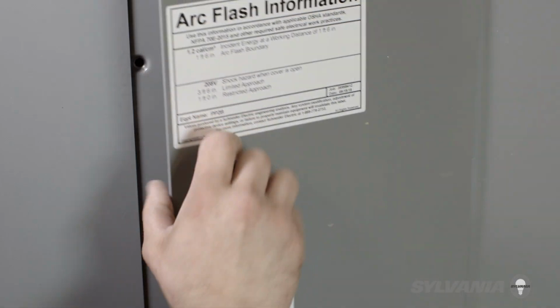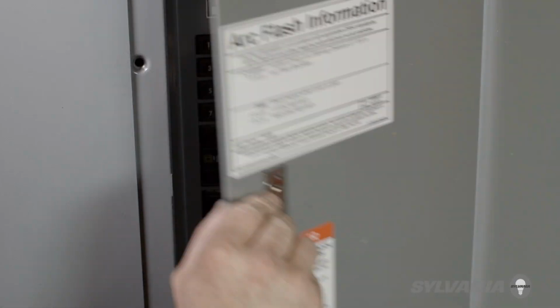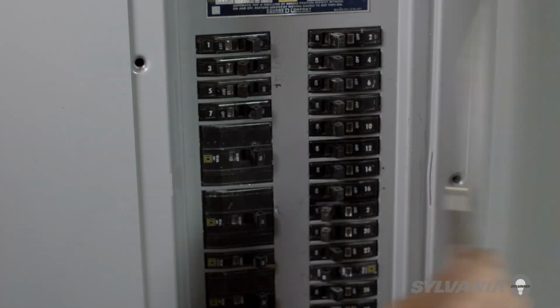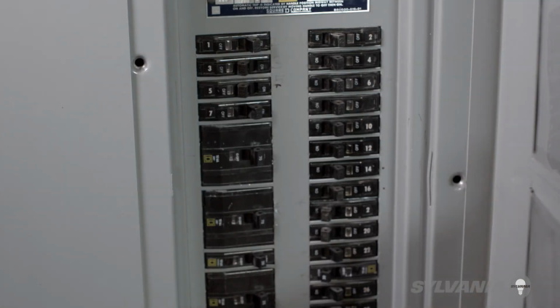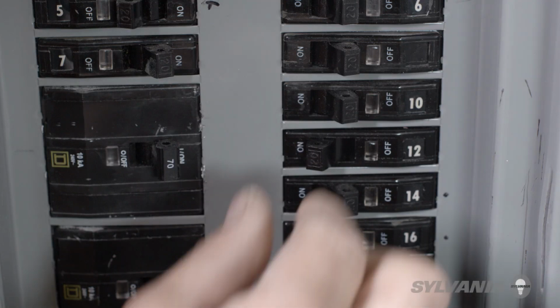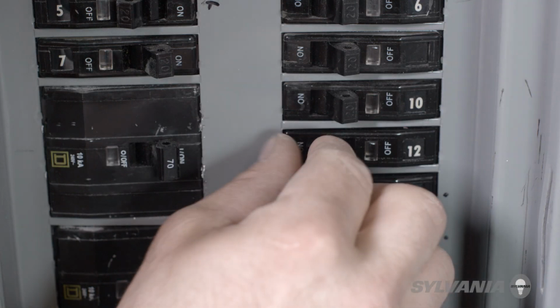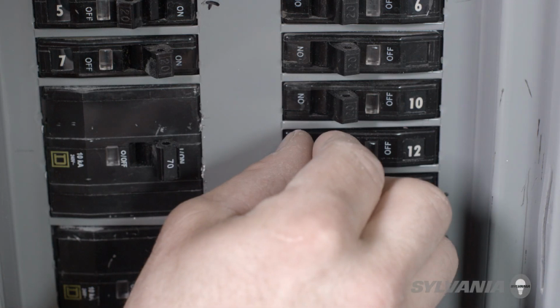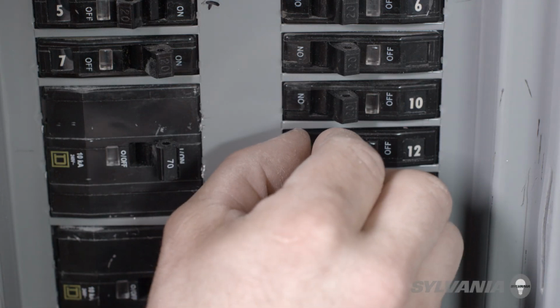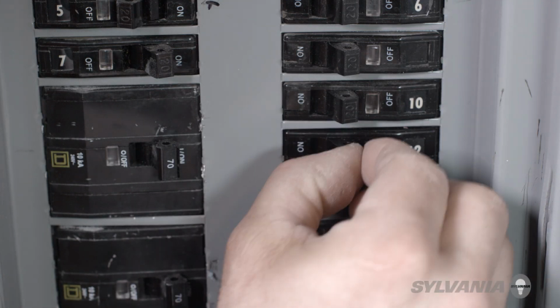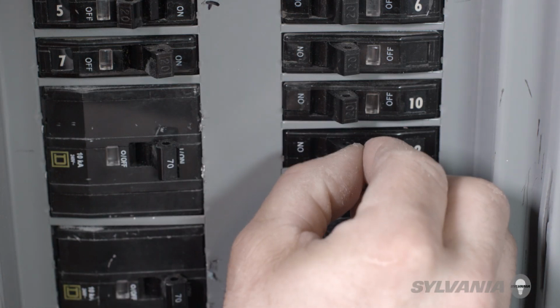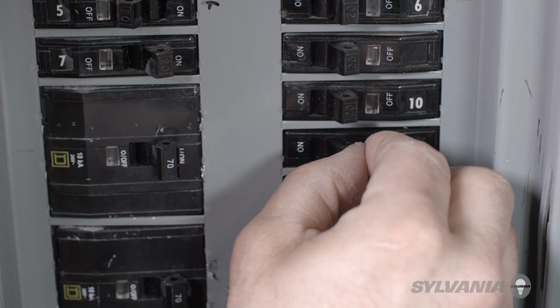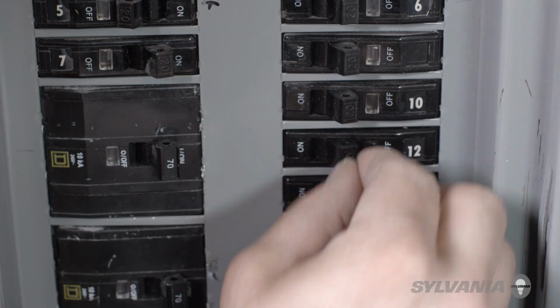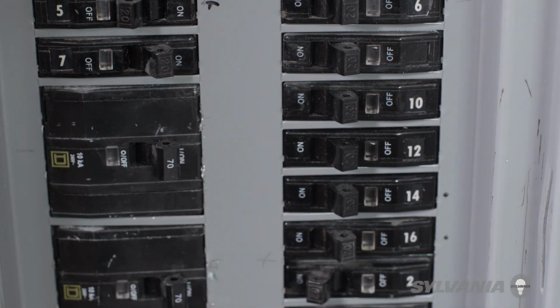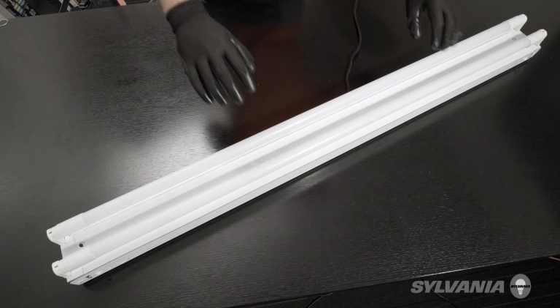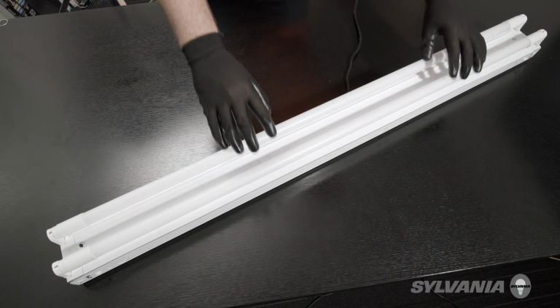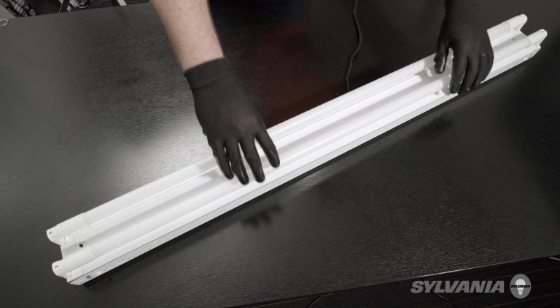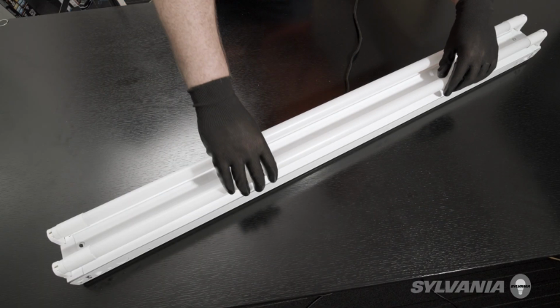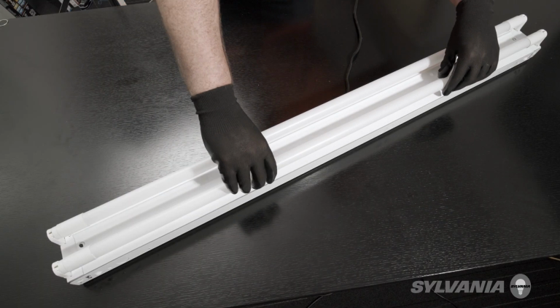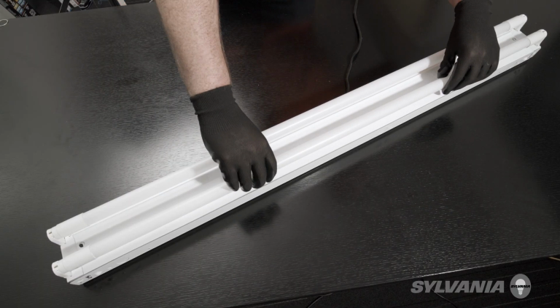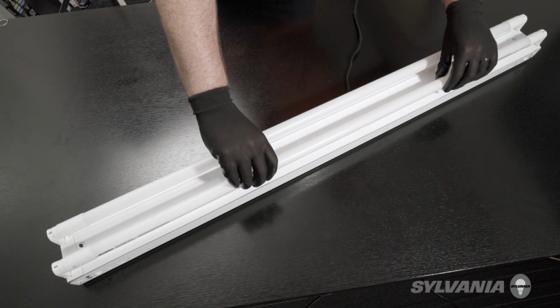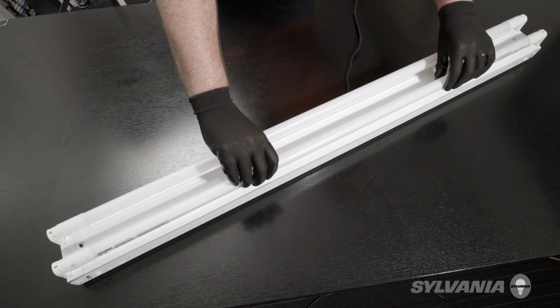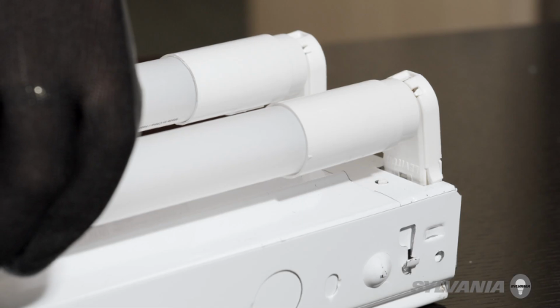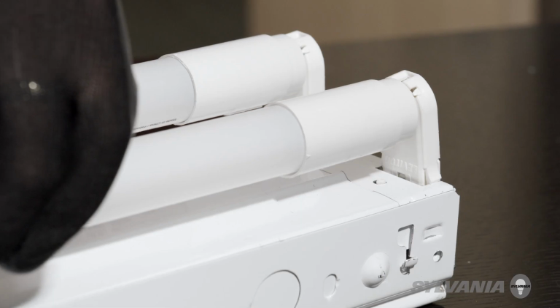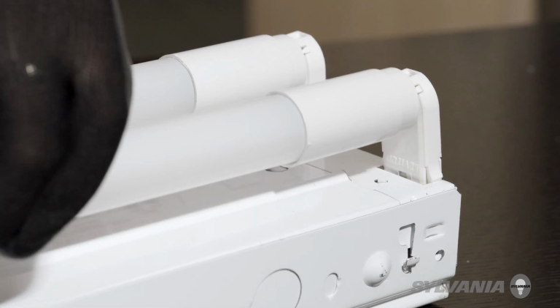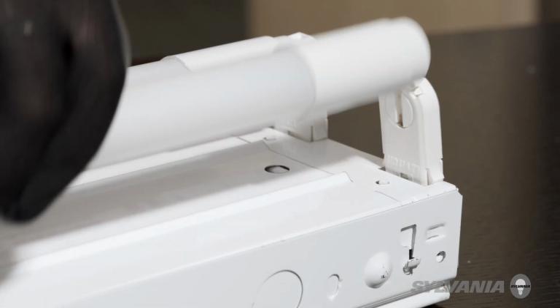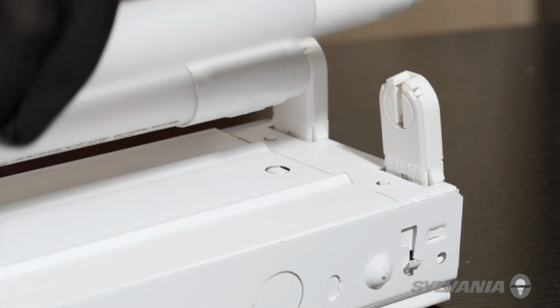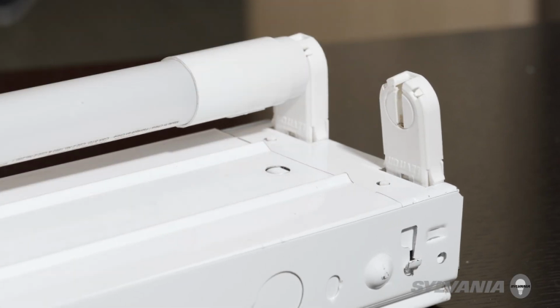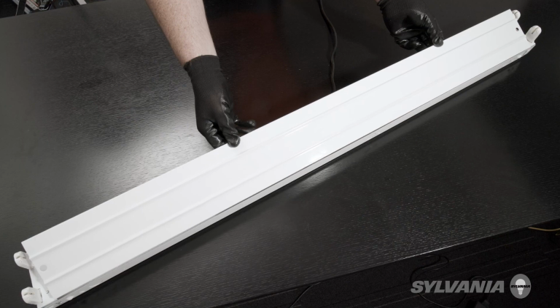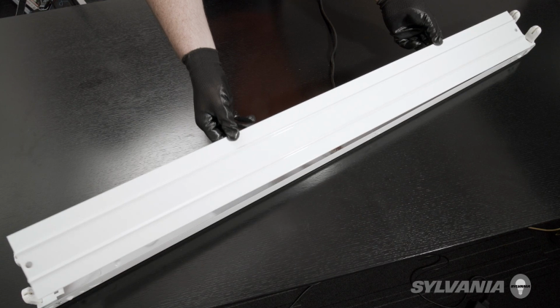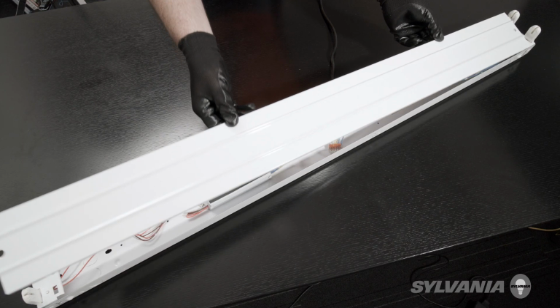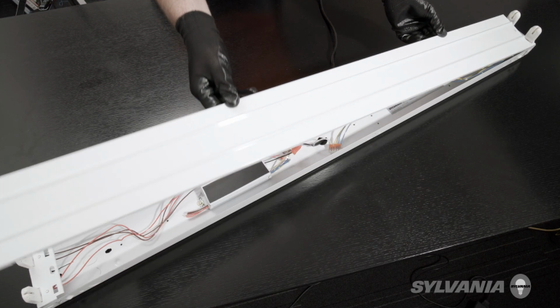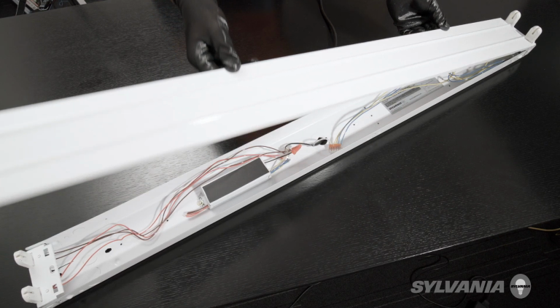First, disconnect power. Remove the existing fluorescent lamps. Remove the ballast cover.